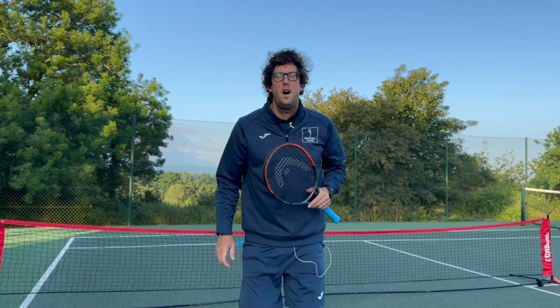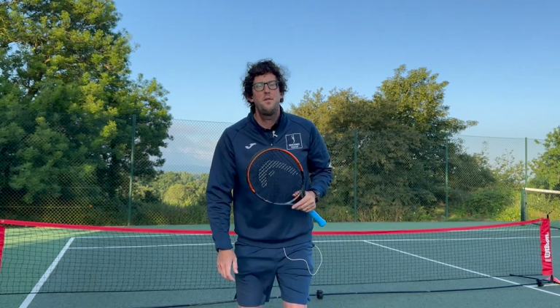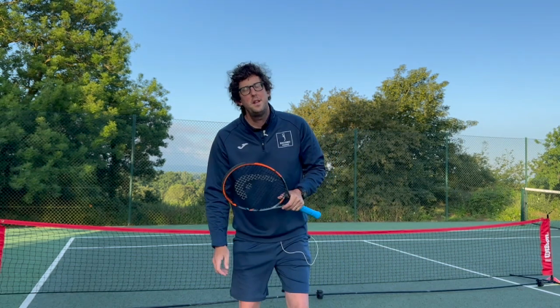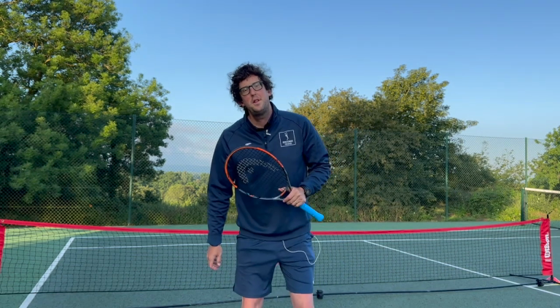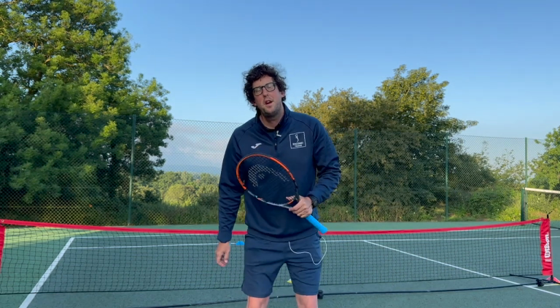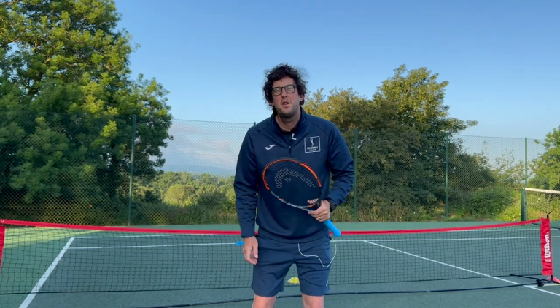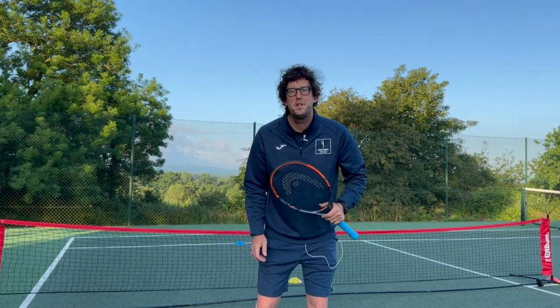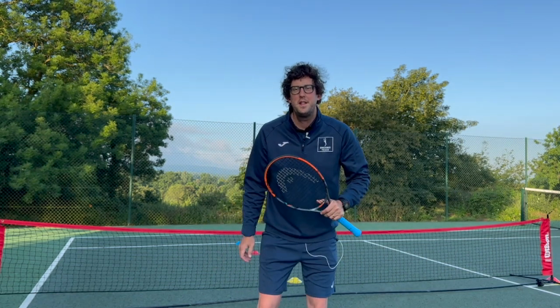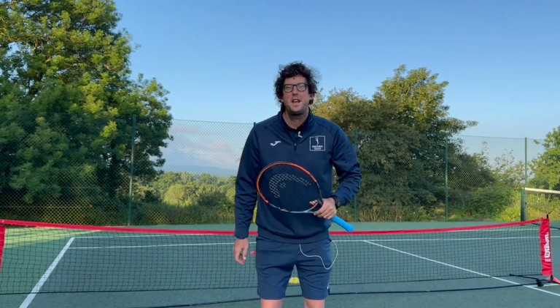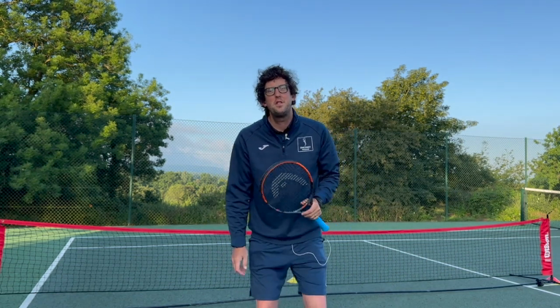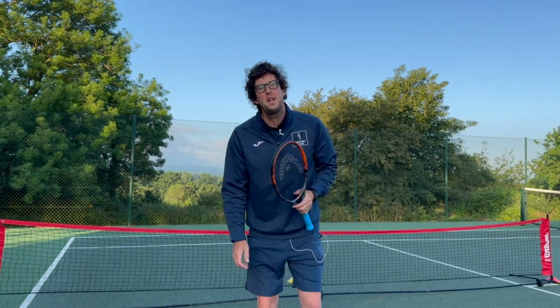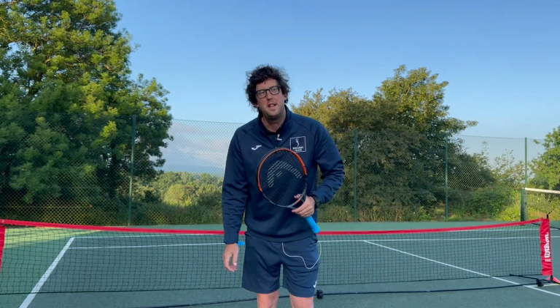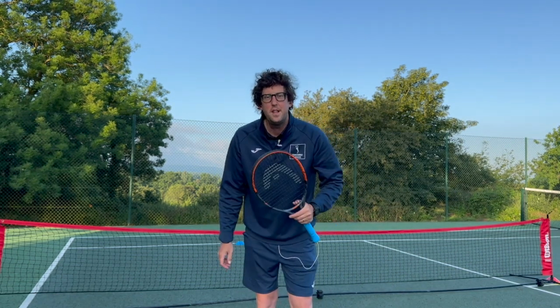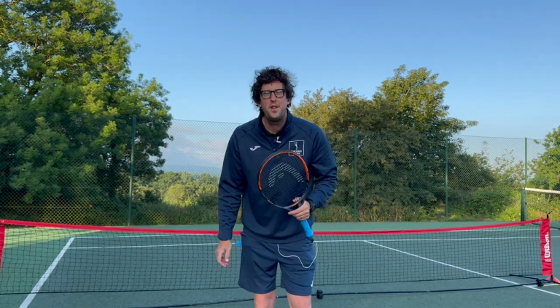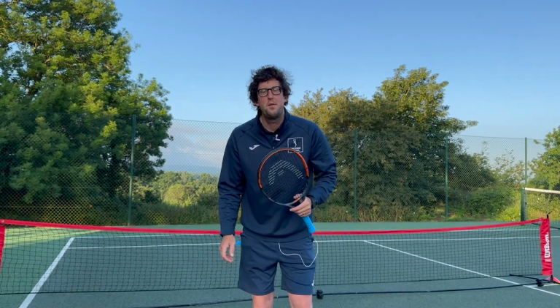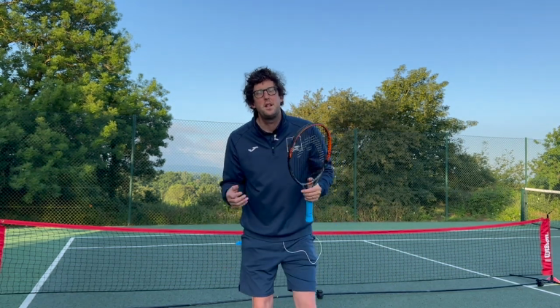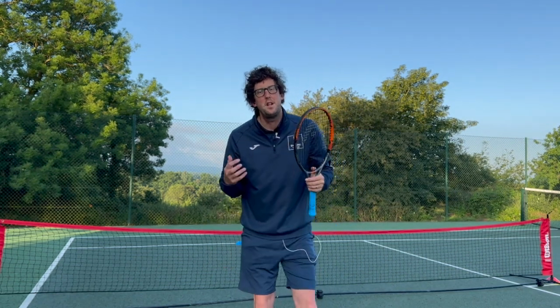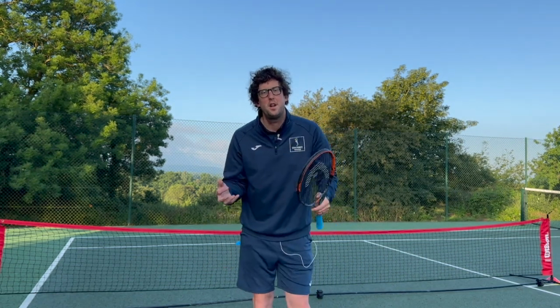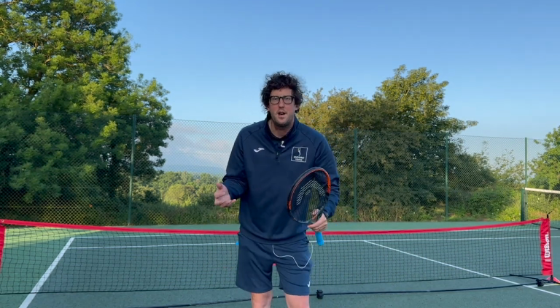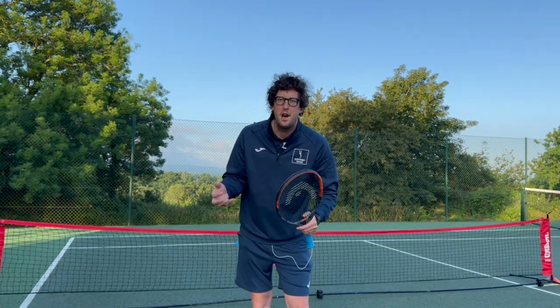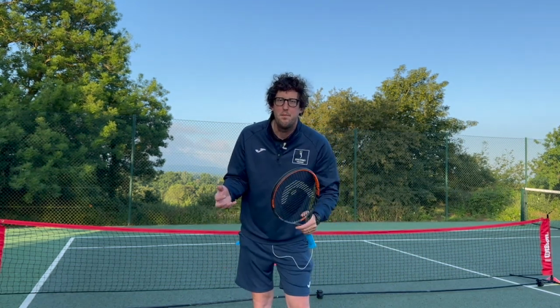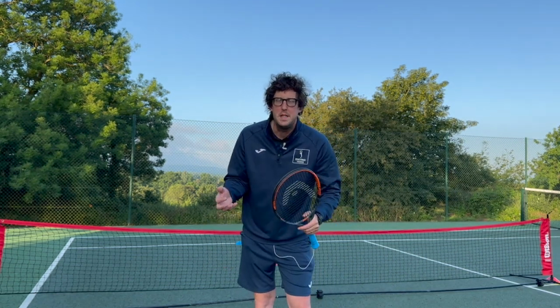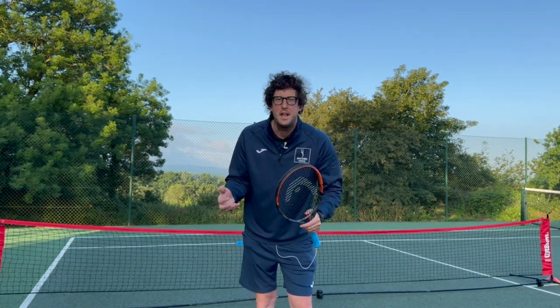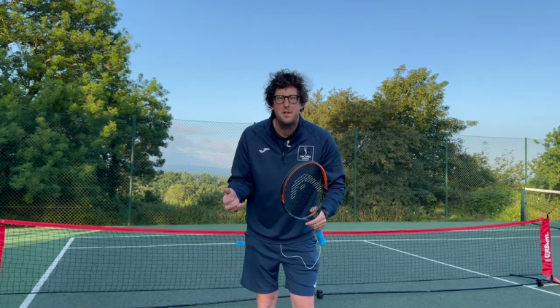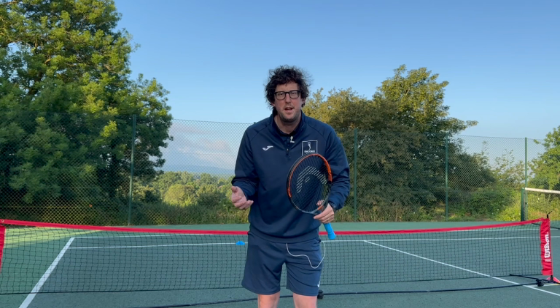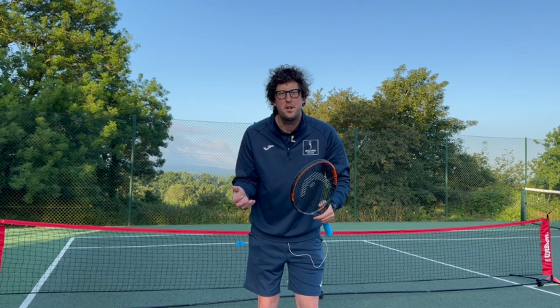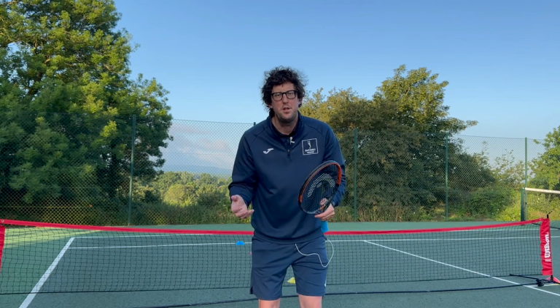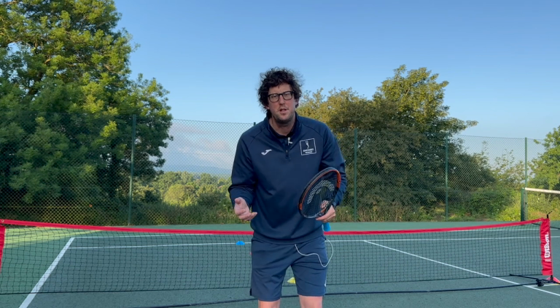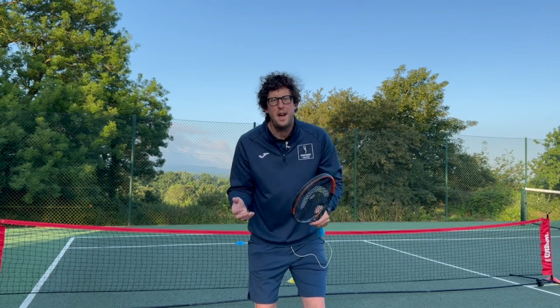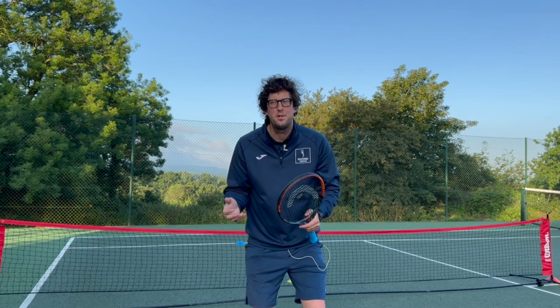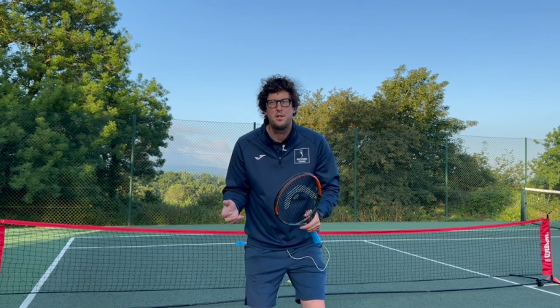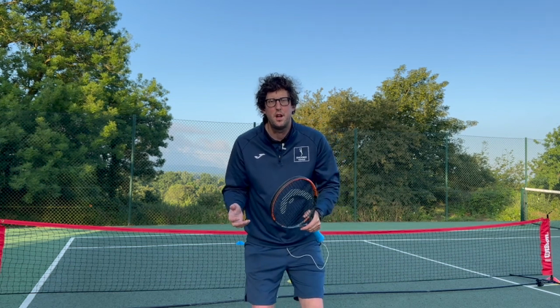Hi everyone, it's Jimmy at Encore Tennis. Thanks for tuning in. In this video we're going to teach our mini tennis players, our juniors, how to serve.